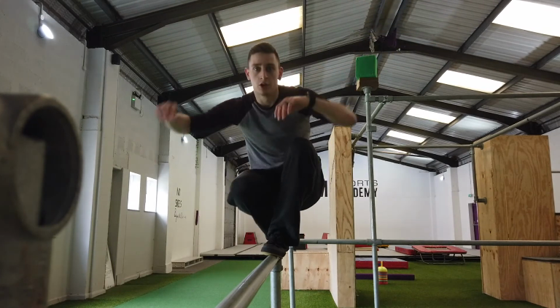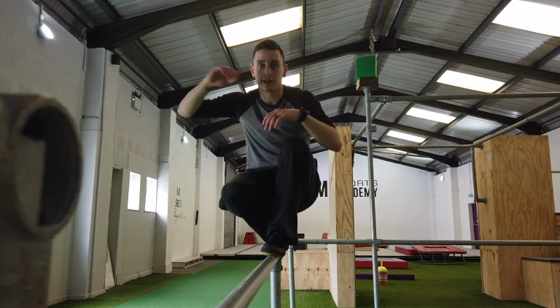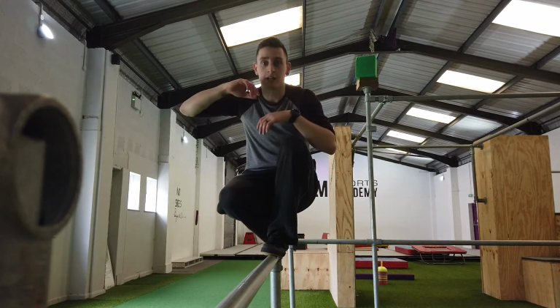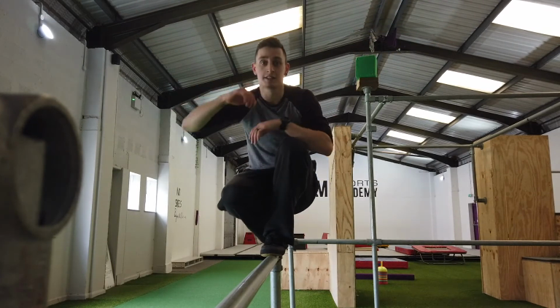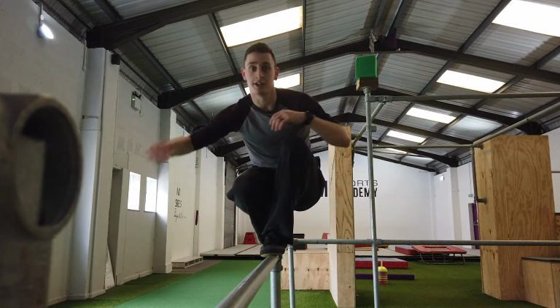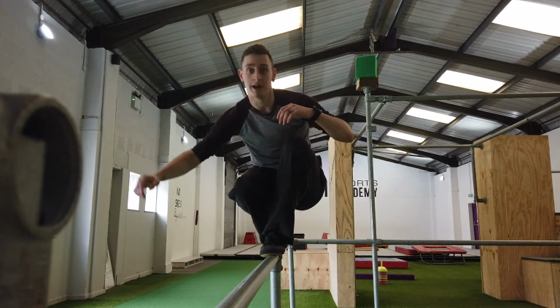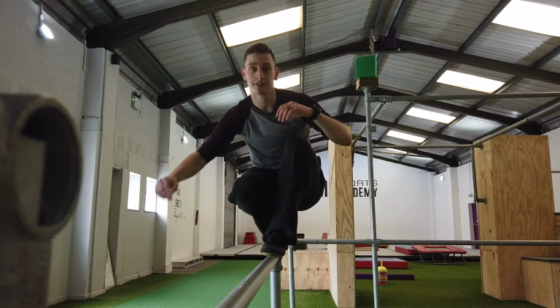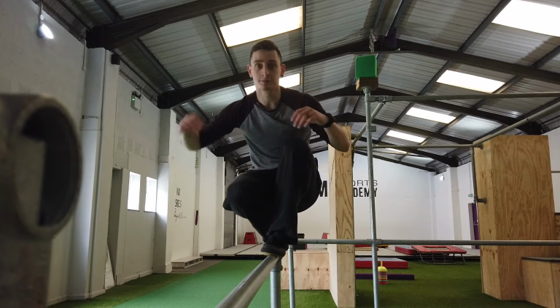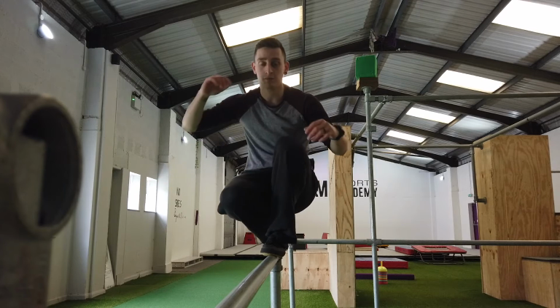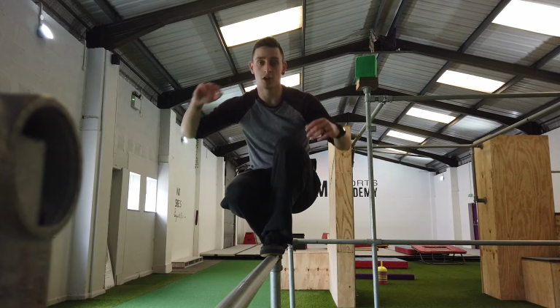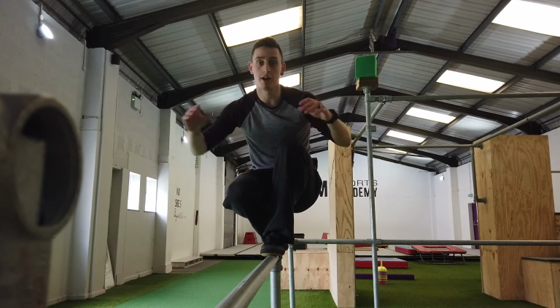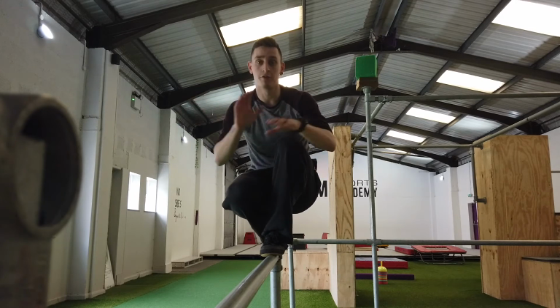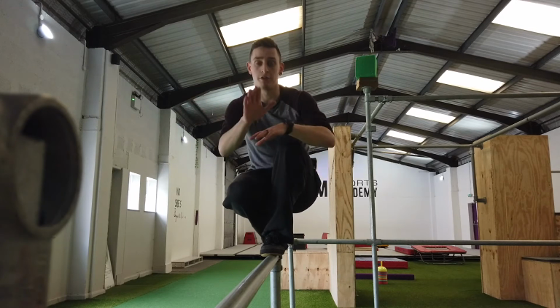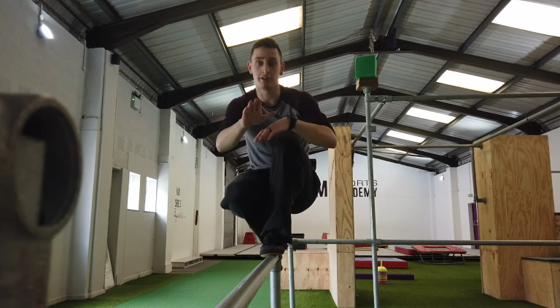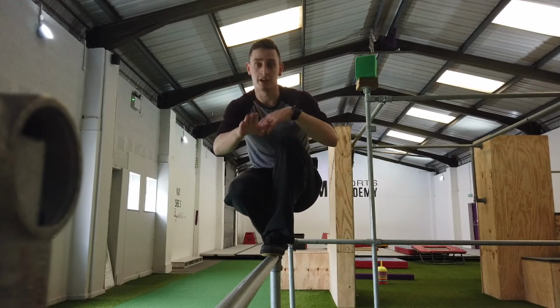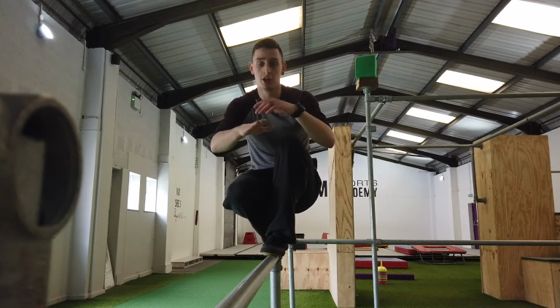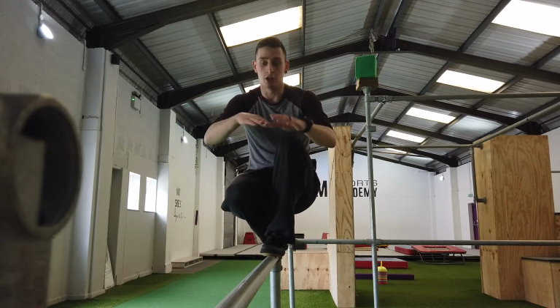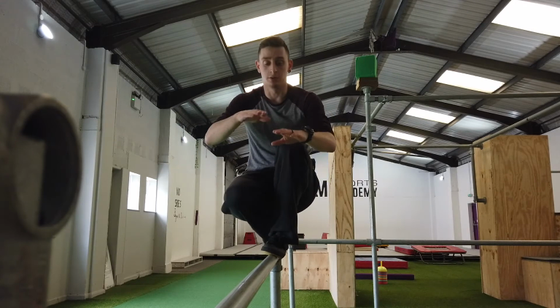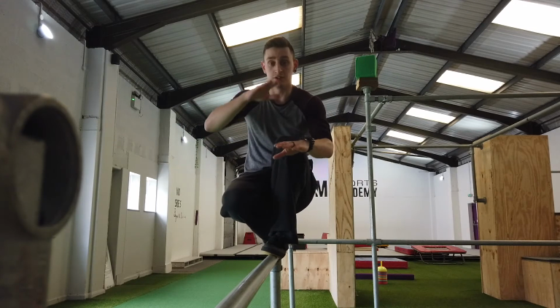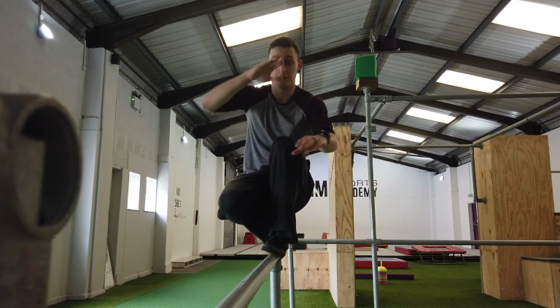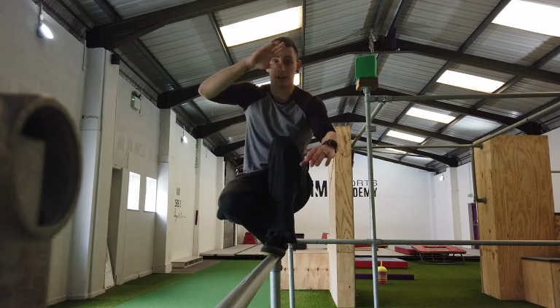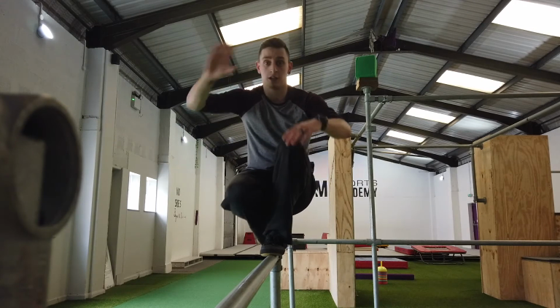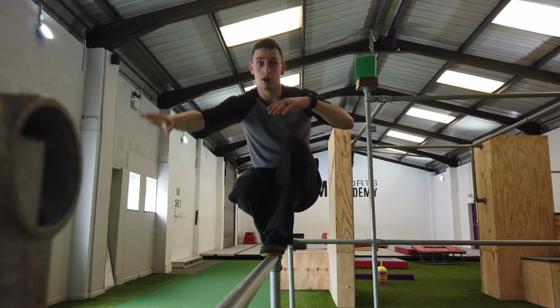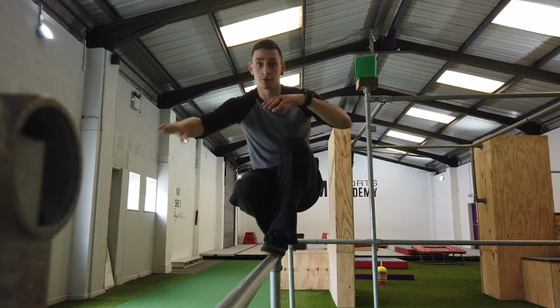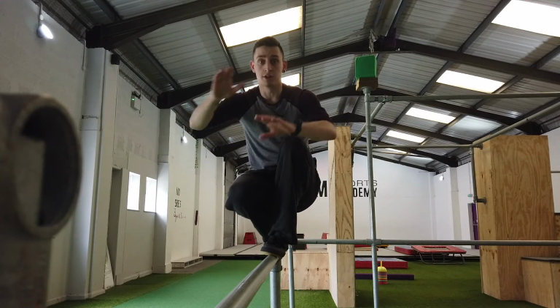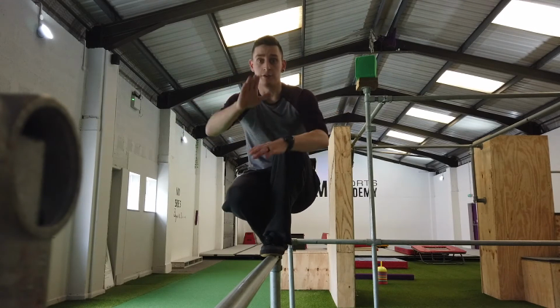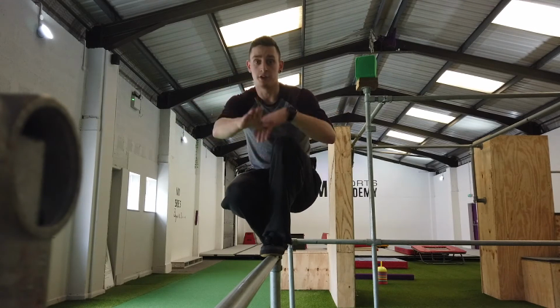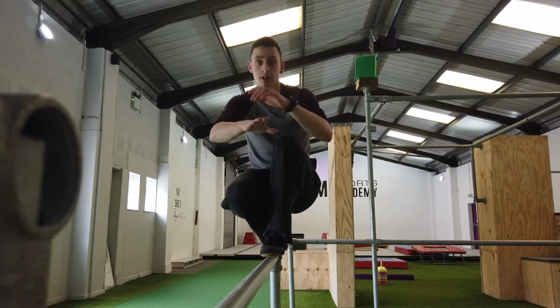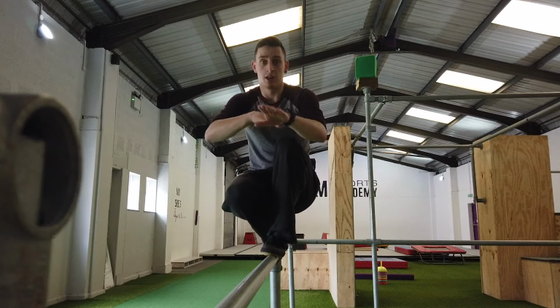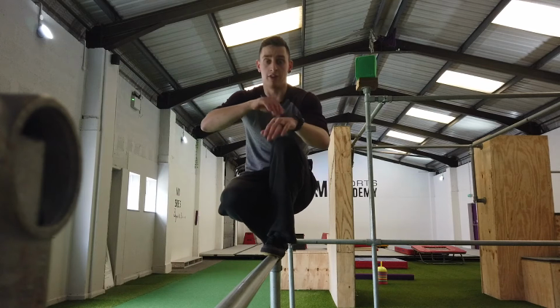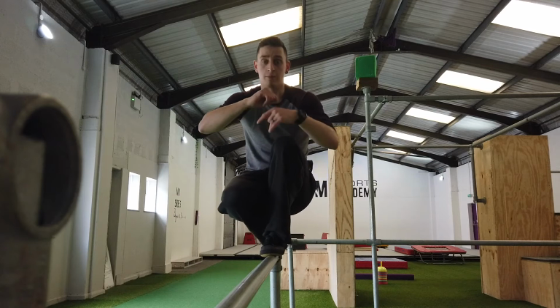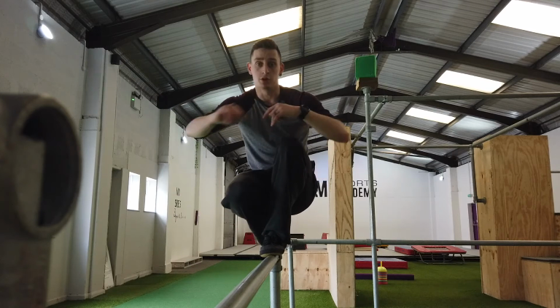Alright guys, this is how you balance. One foot in front of the other, using the balls of your feet as well. That's what I do — feet first, like that motion.